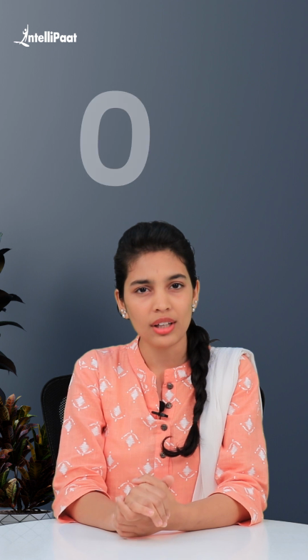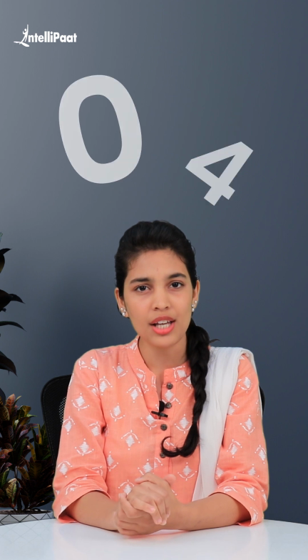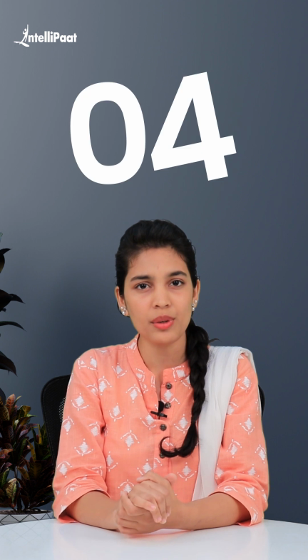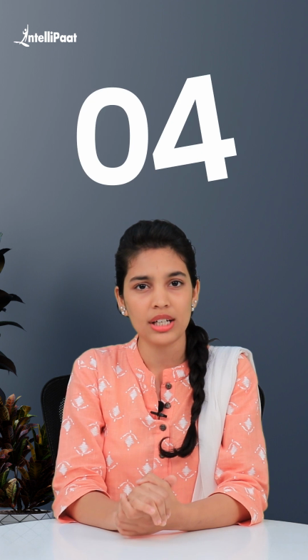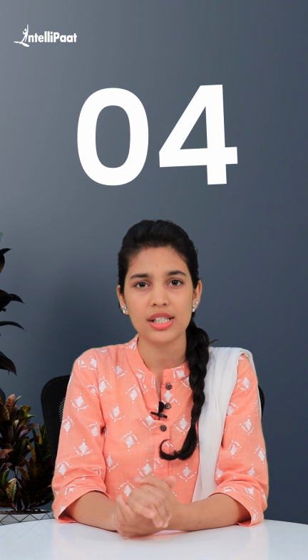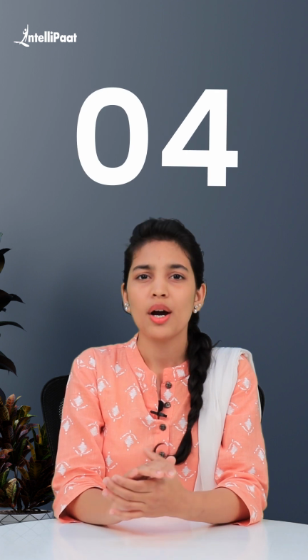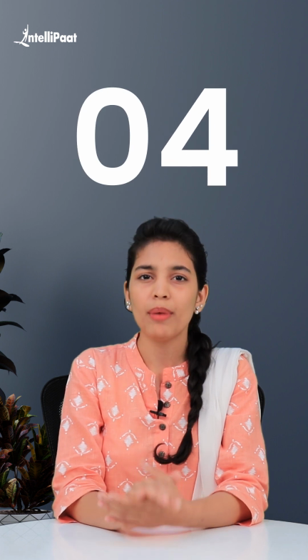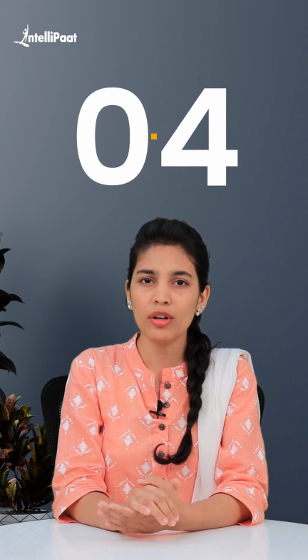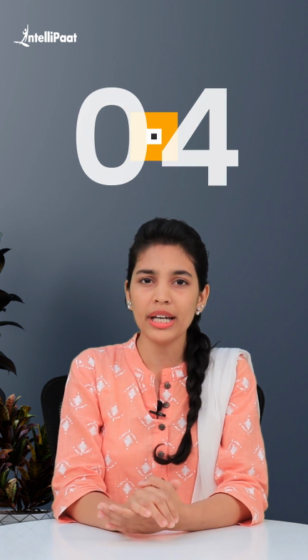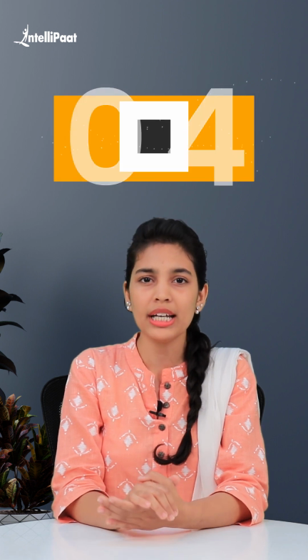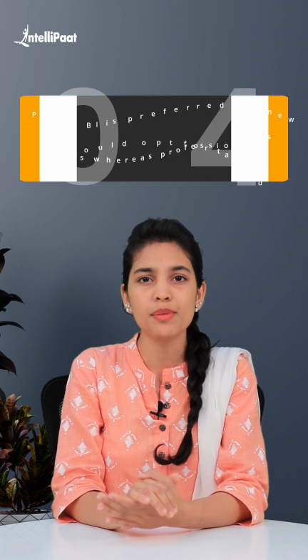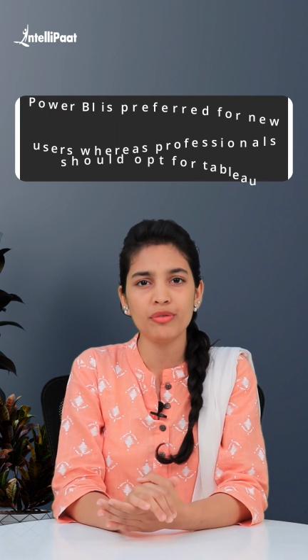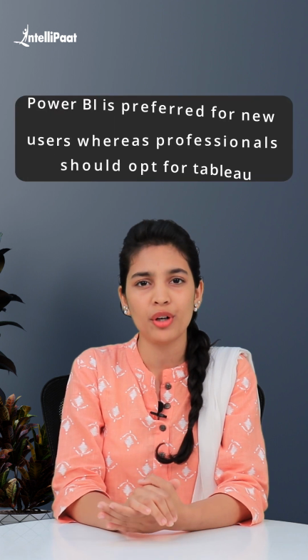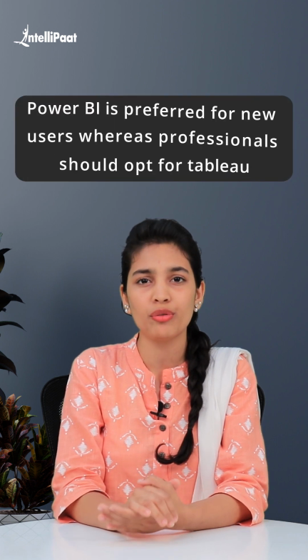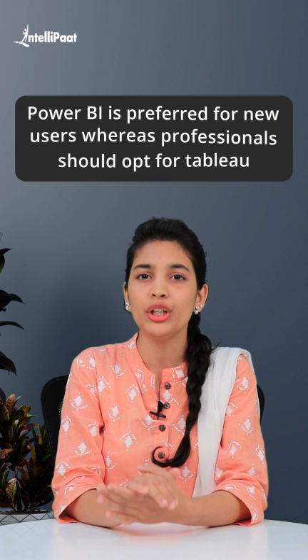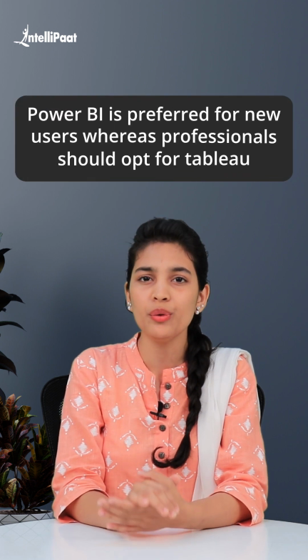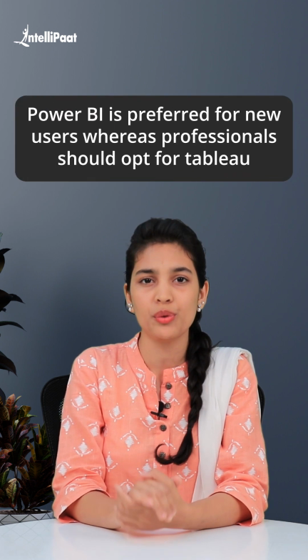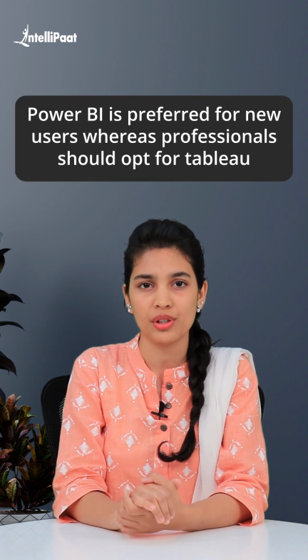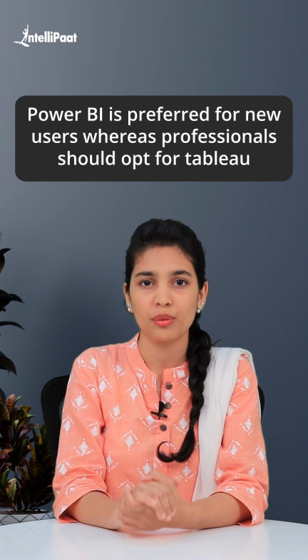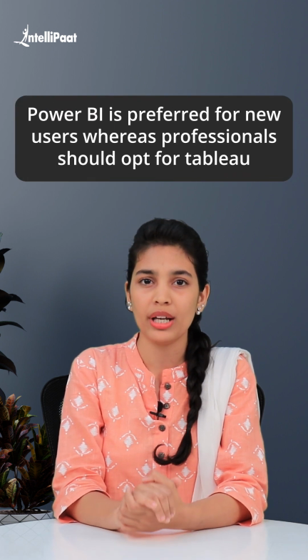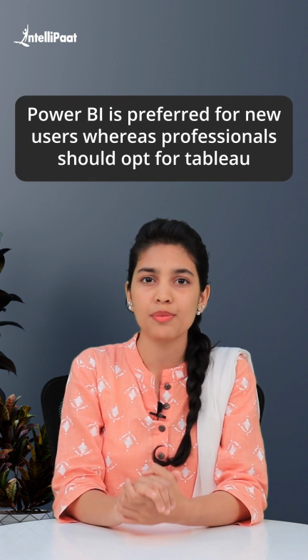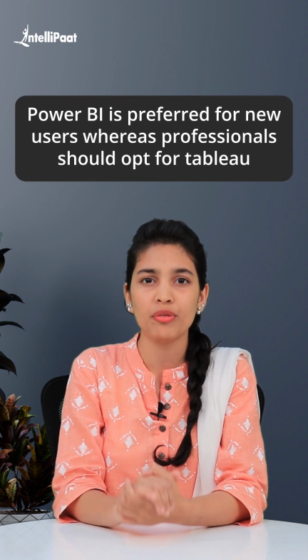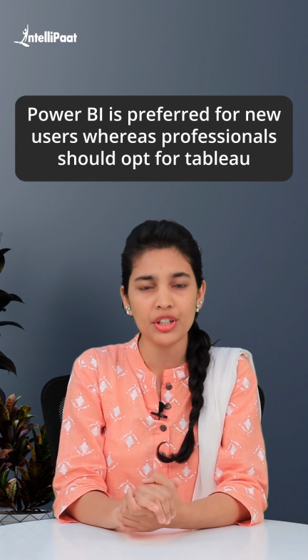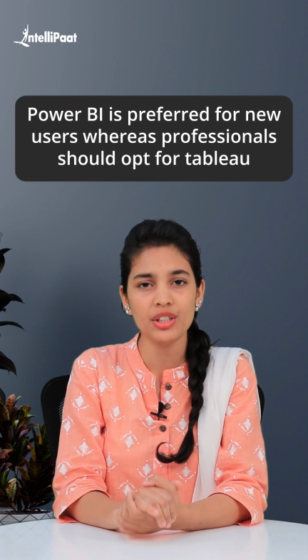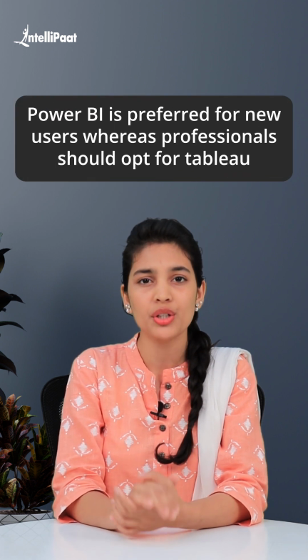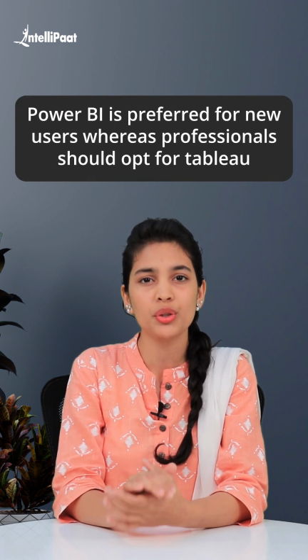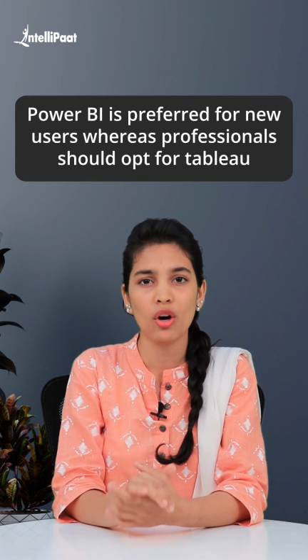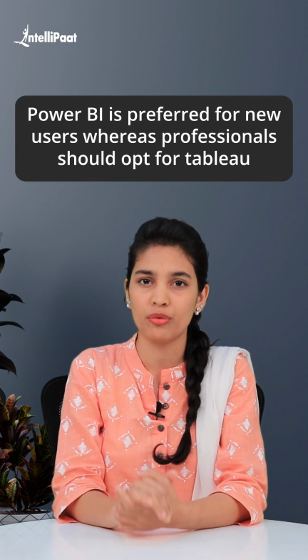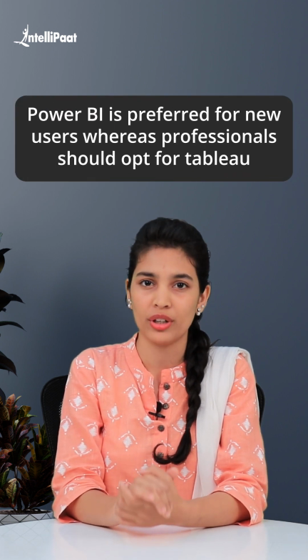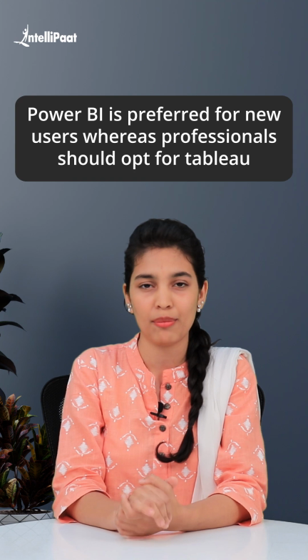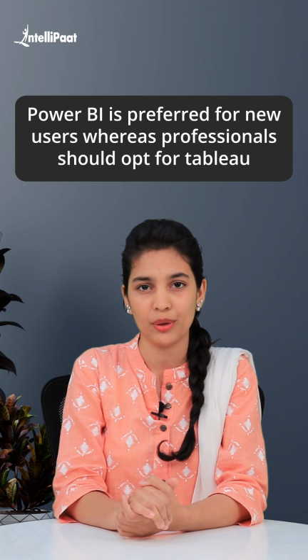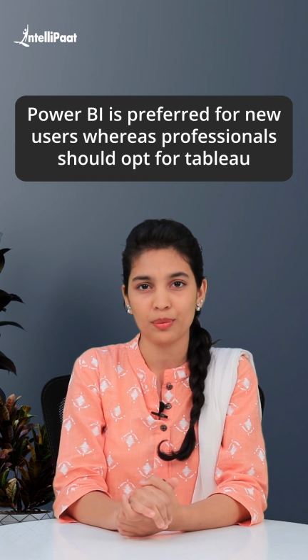The last one is: Power BI is preferred for new users, whereas professionals should opt for Tableau.